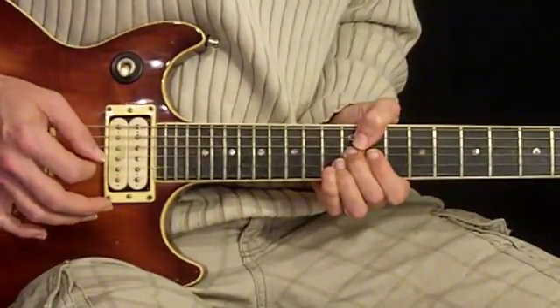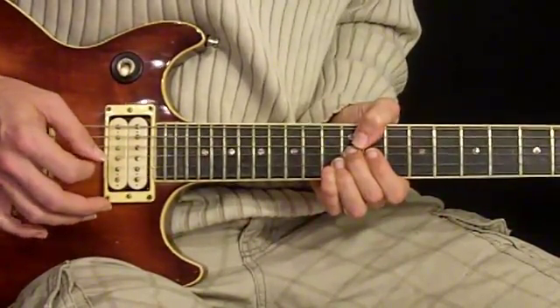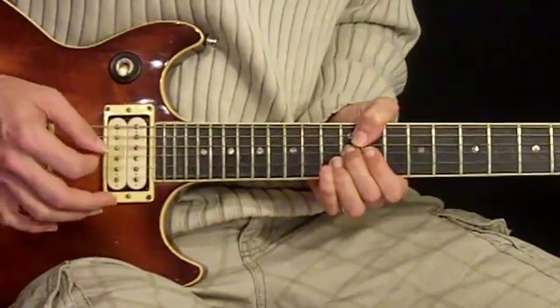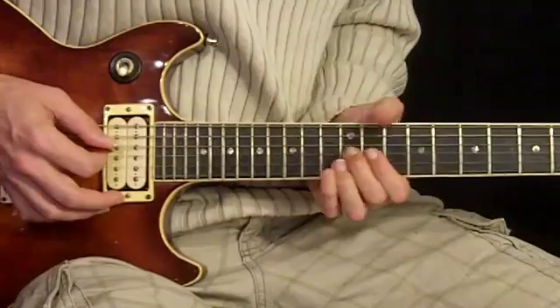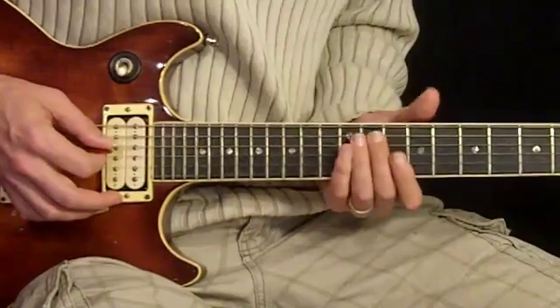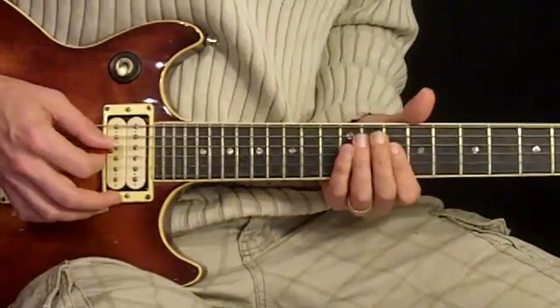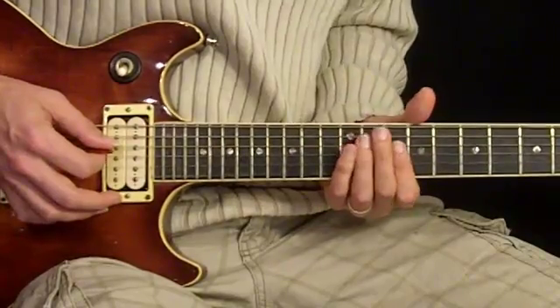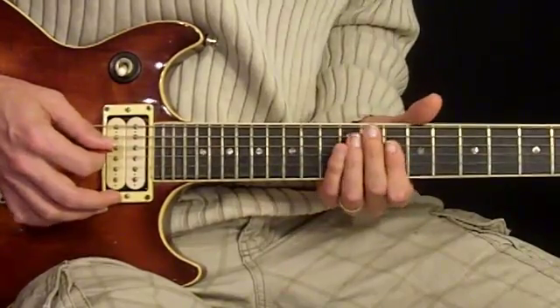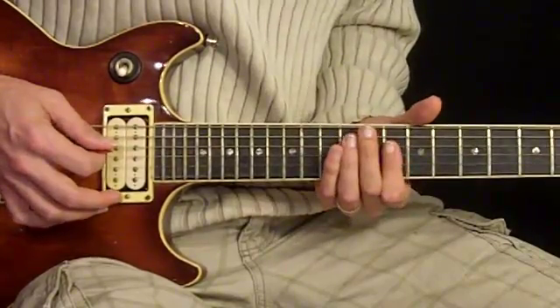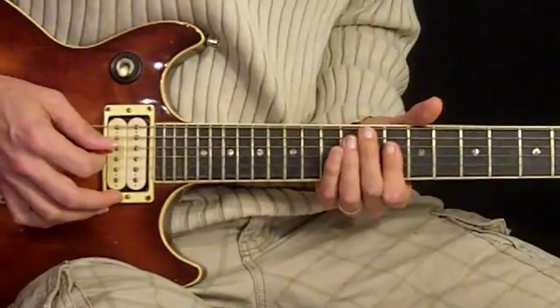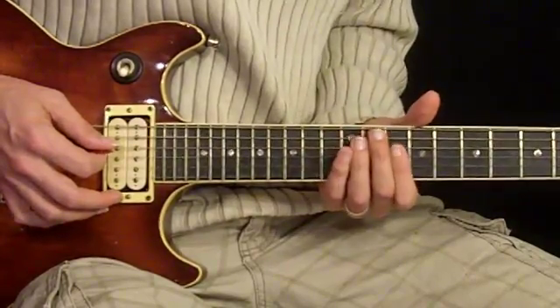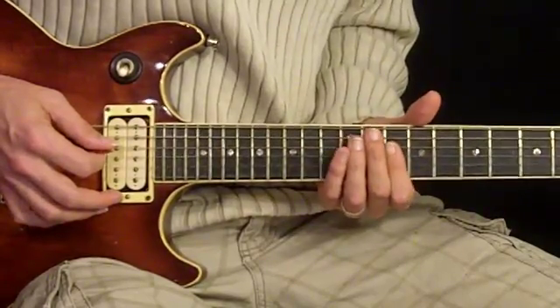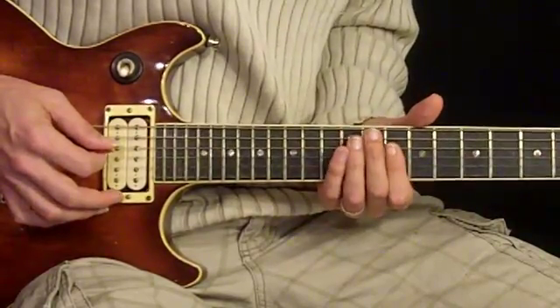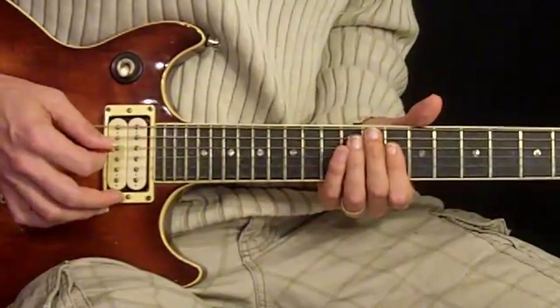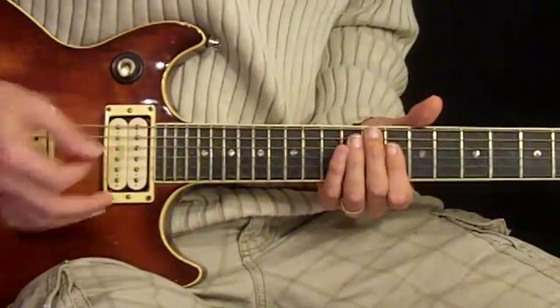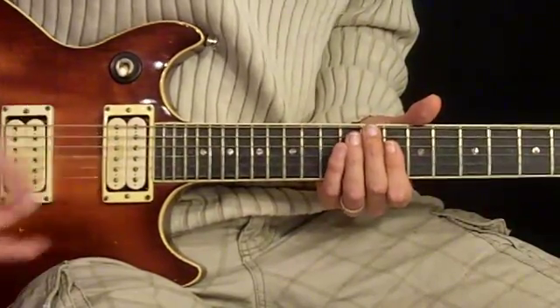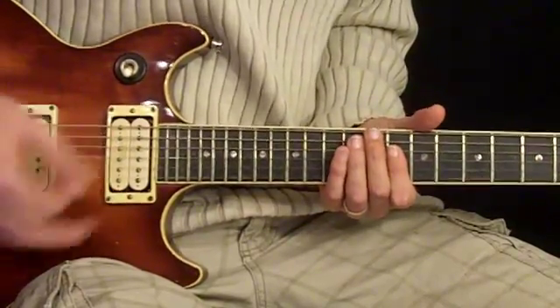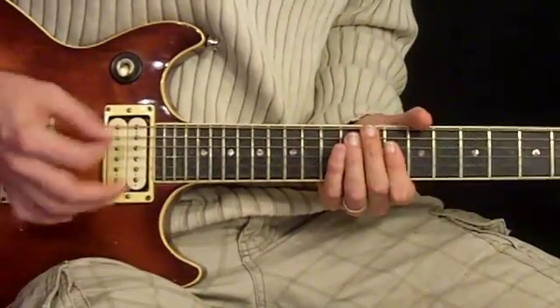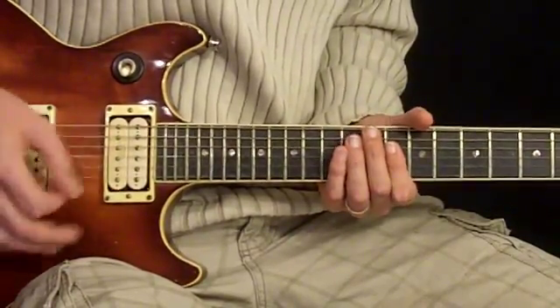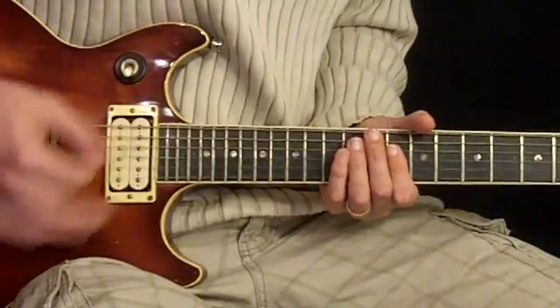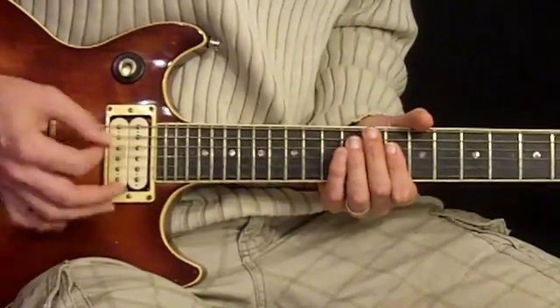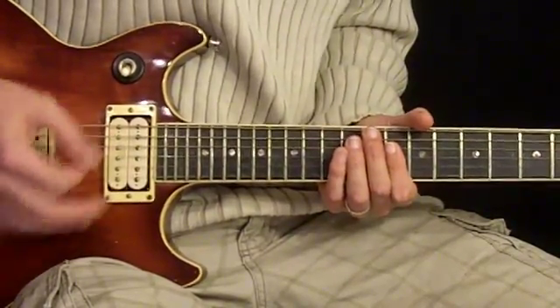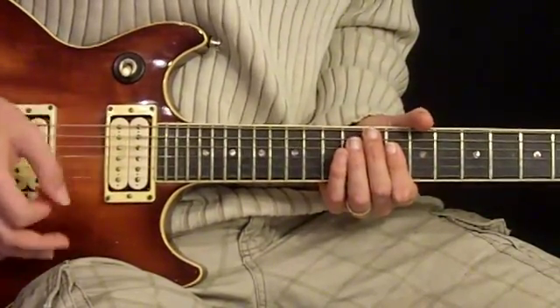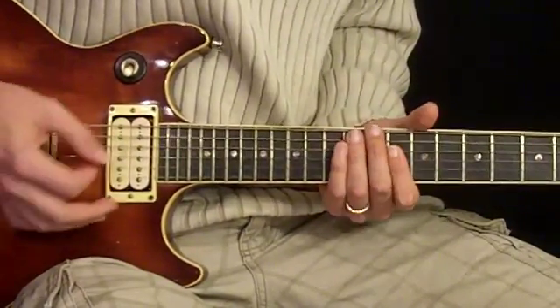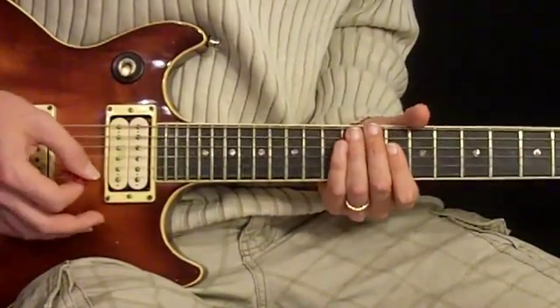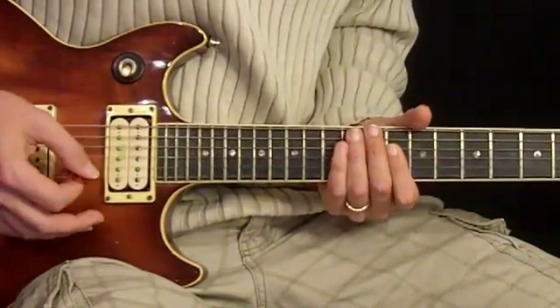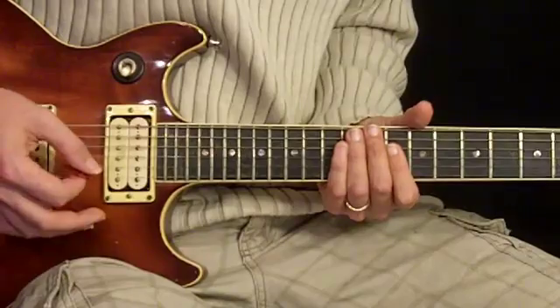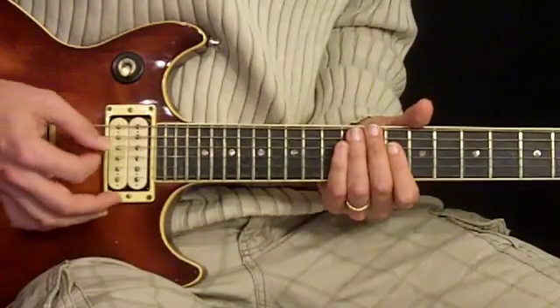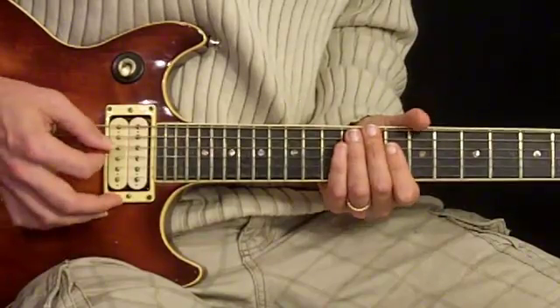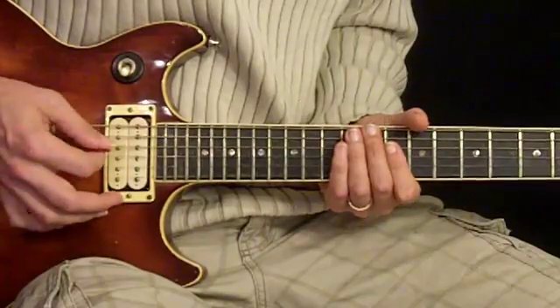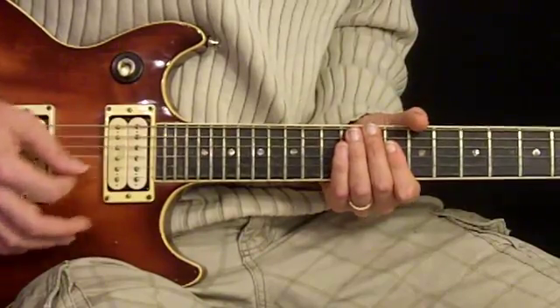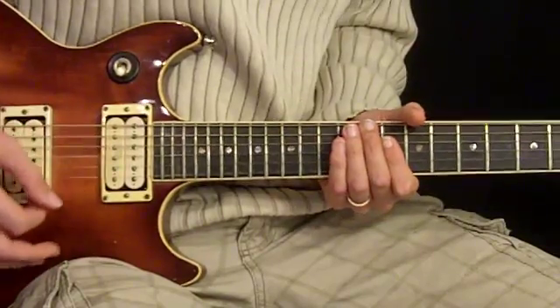From there we have this 10th fret, and this time we're sustaining the notes — we're not so much doing a rhythmic thing, we're just going to...